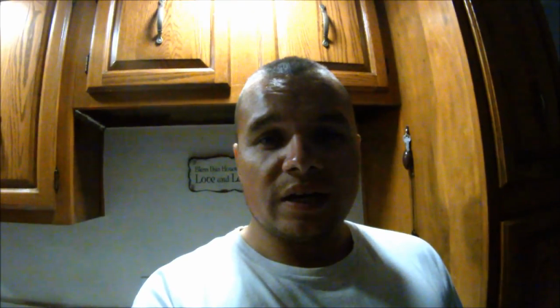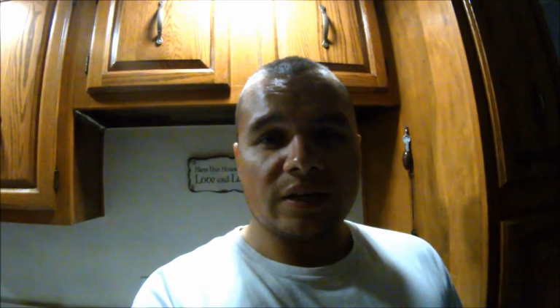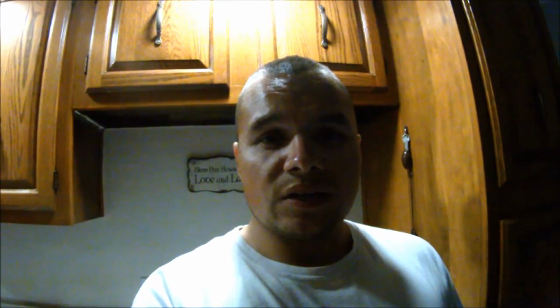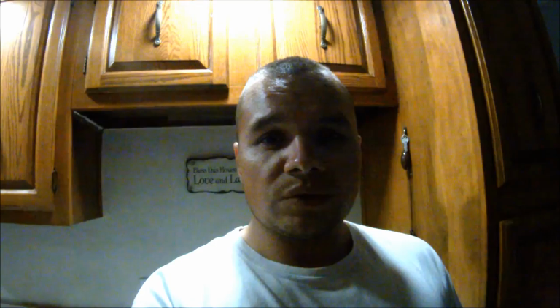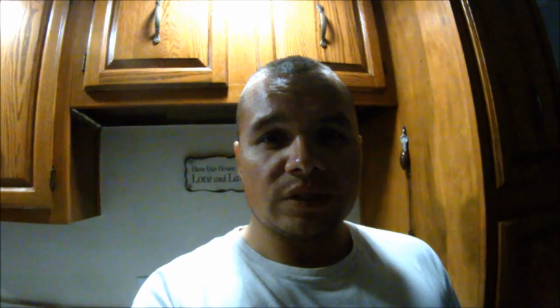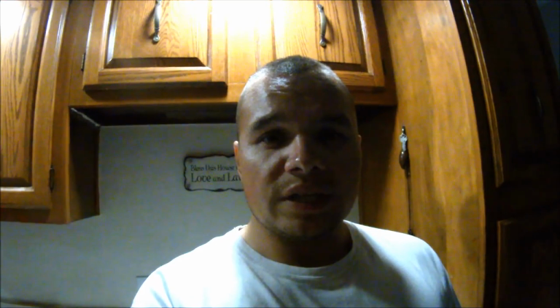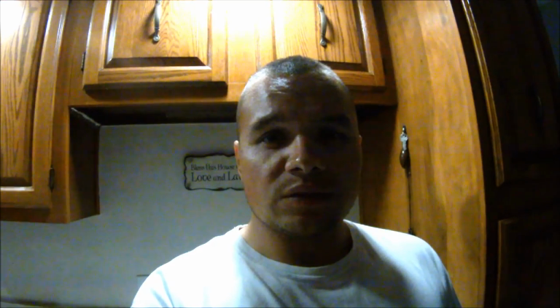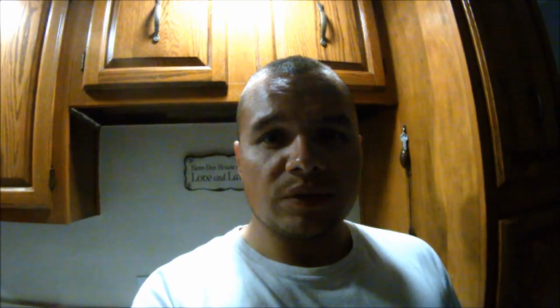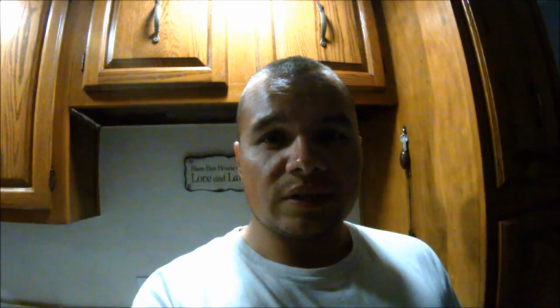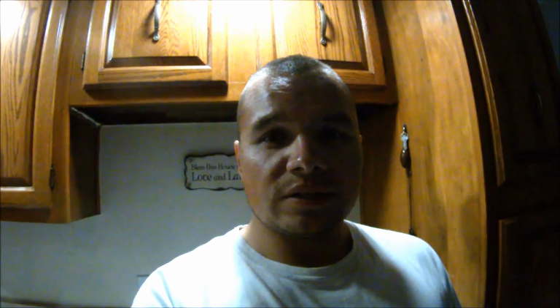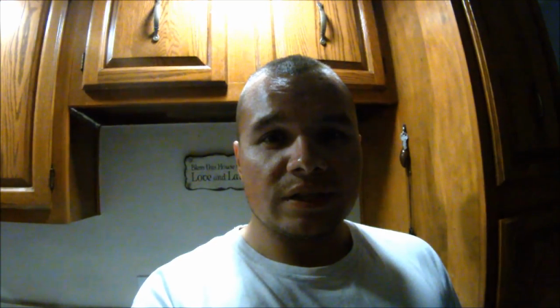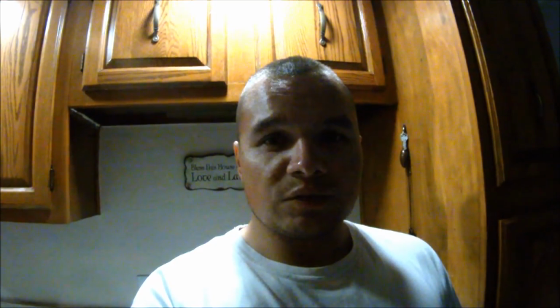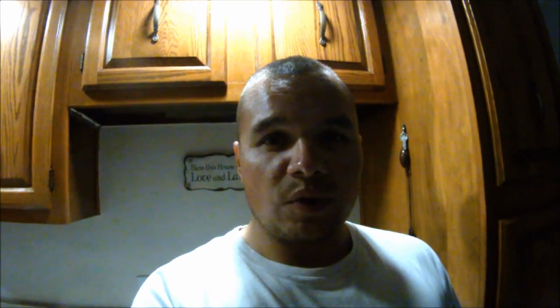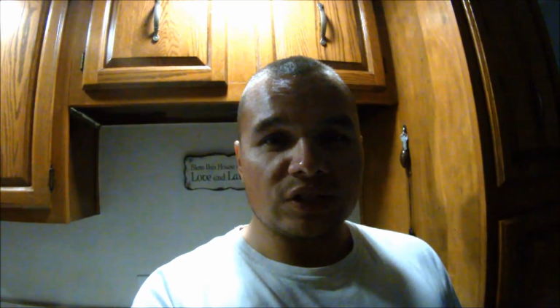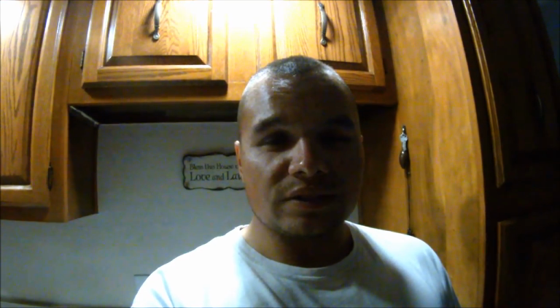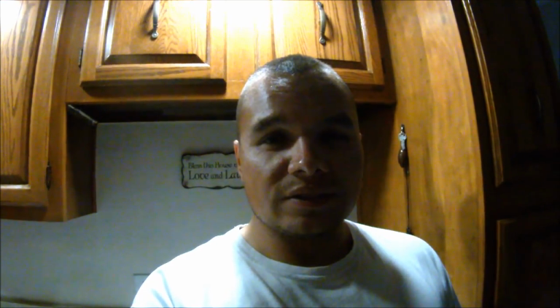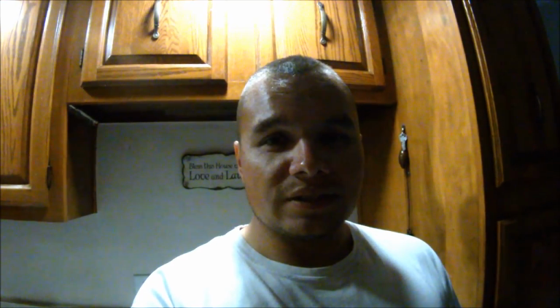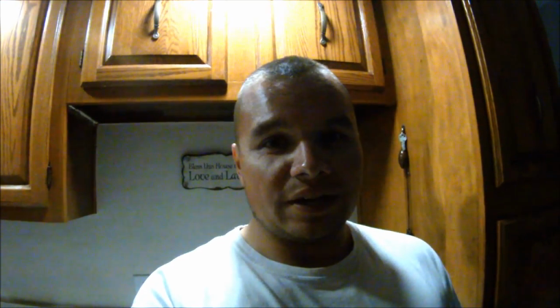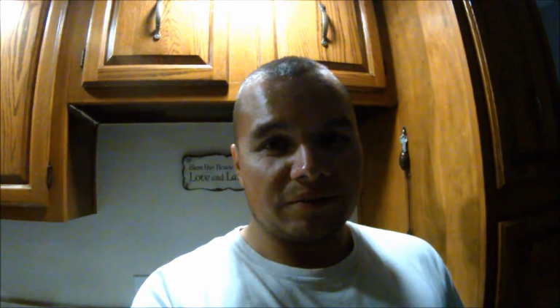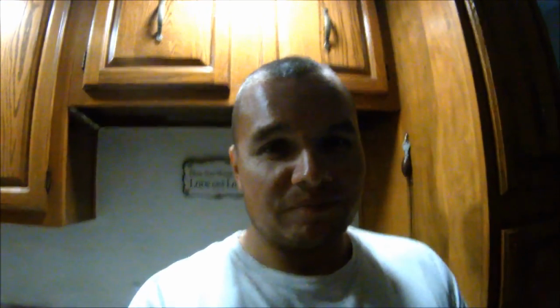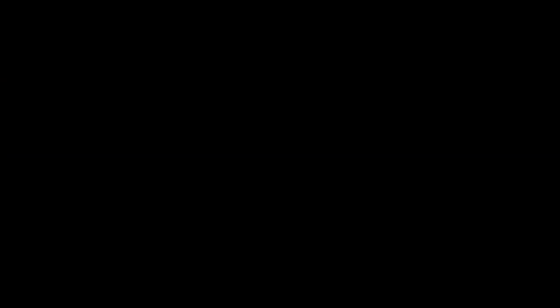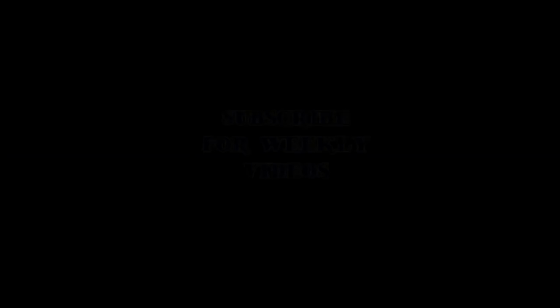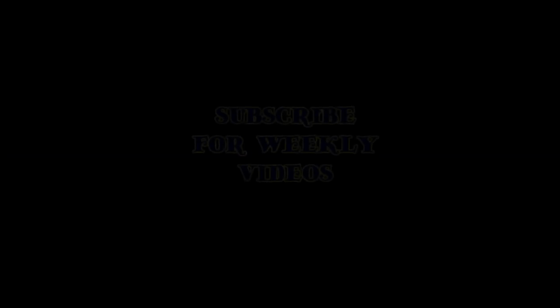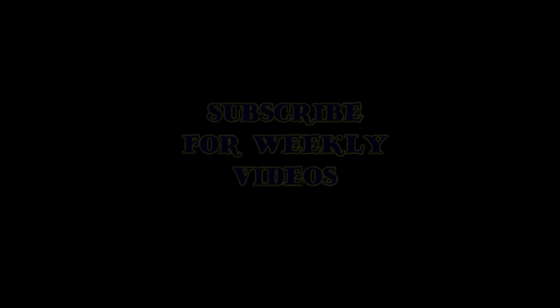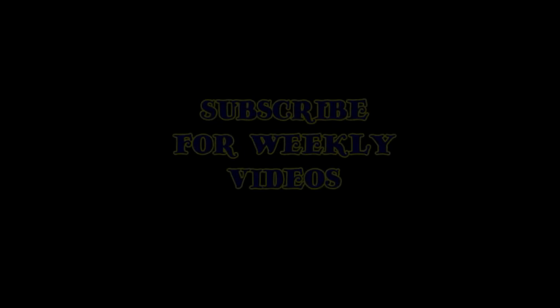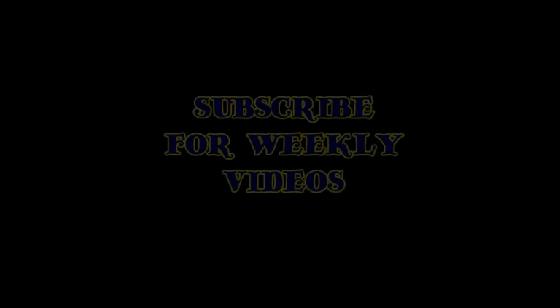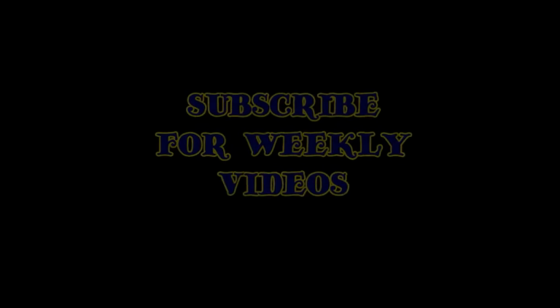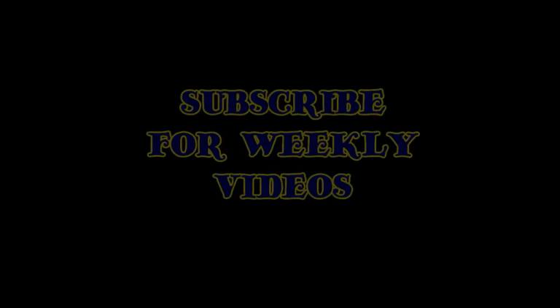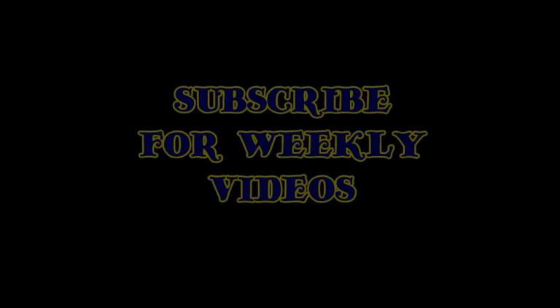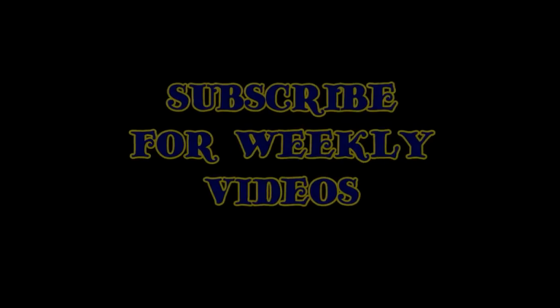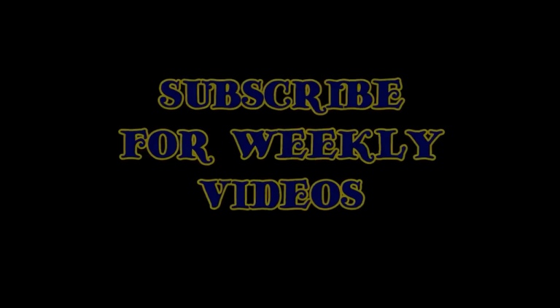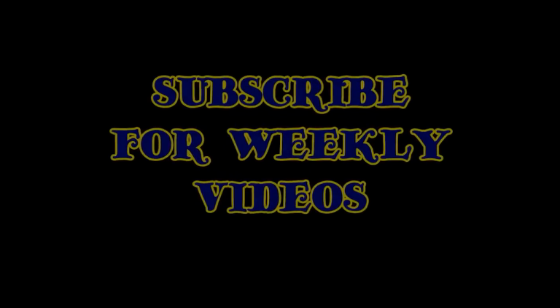We'll see you next week. Thanks for watching, take care.